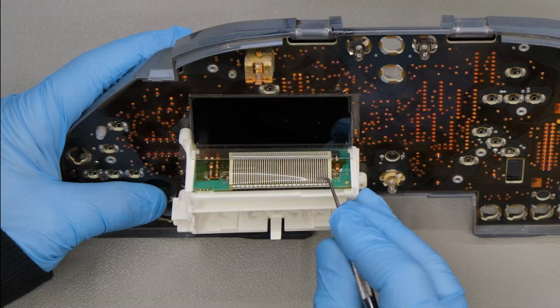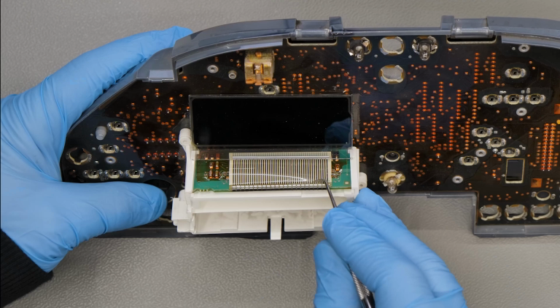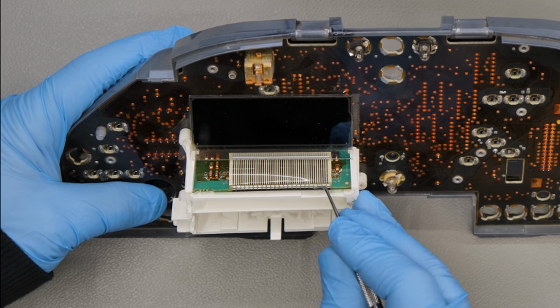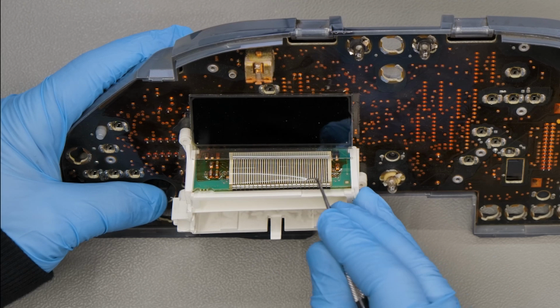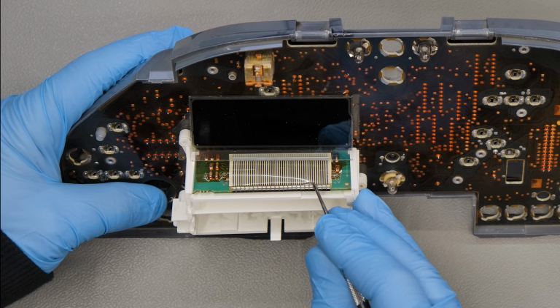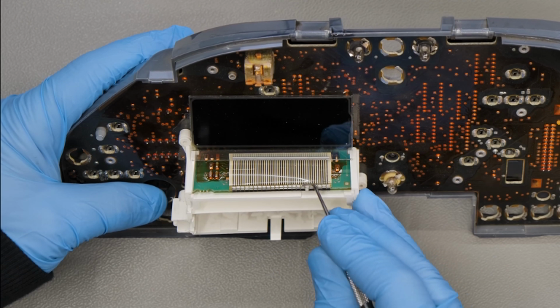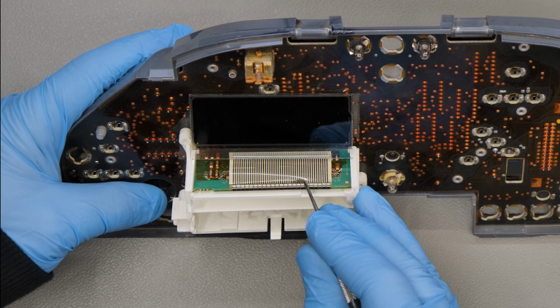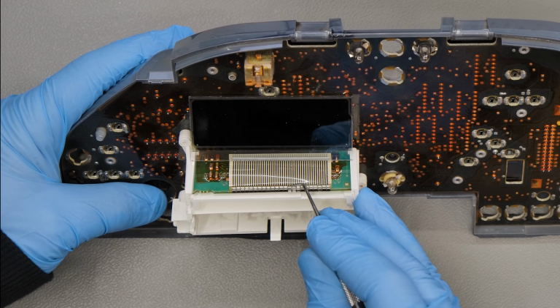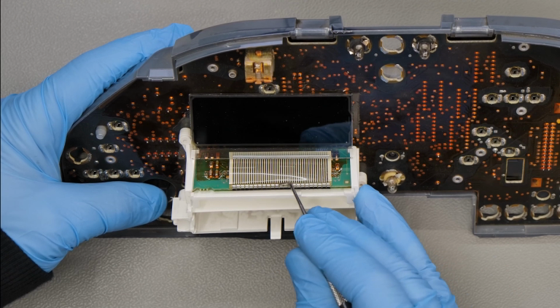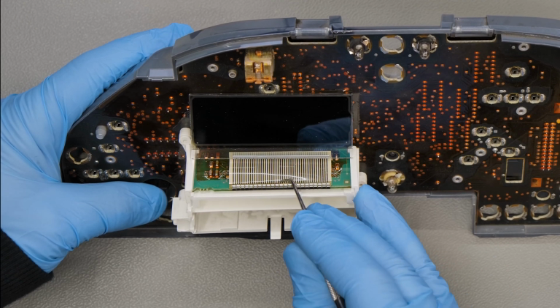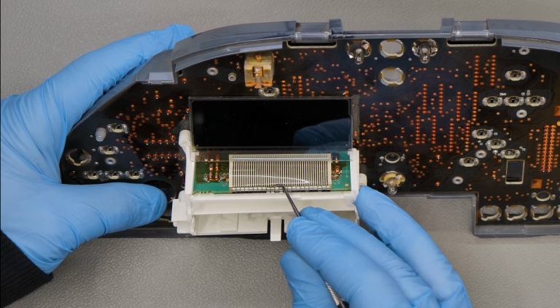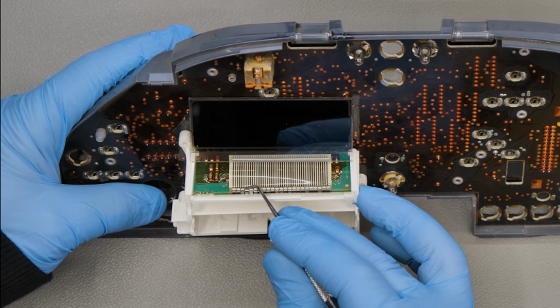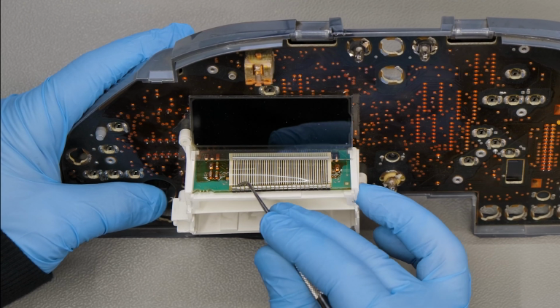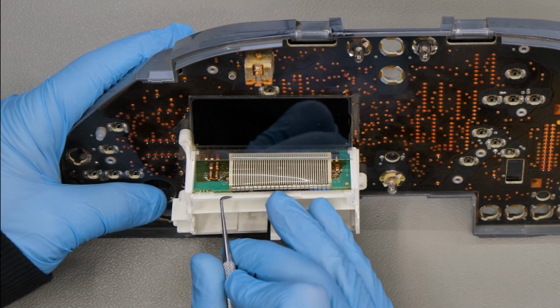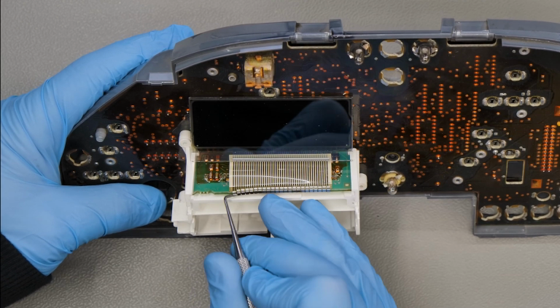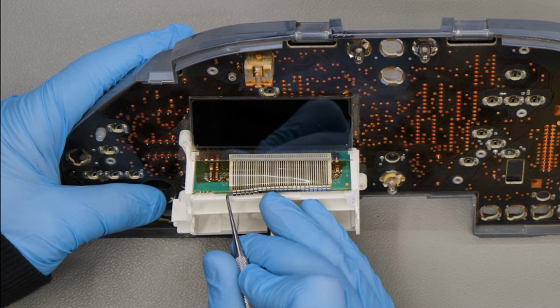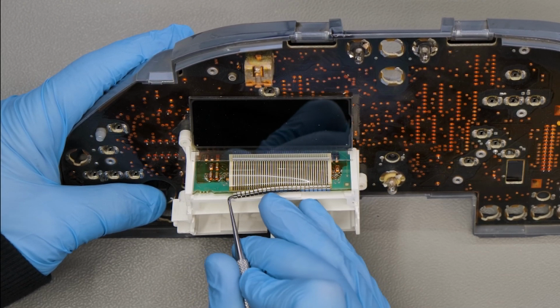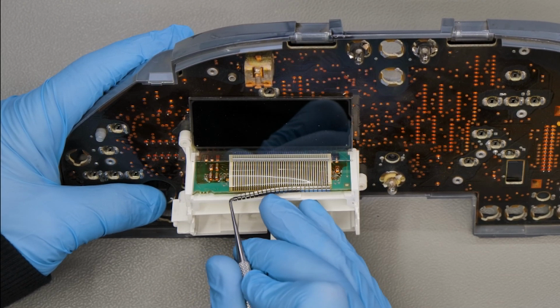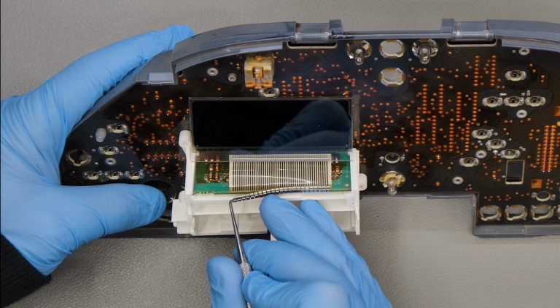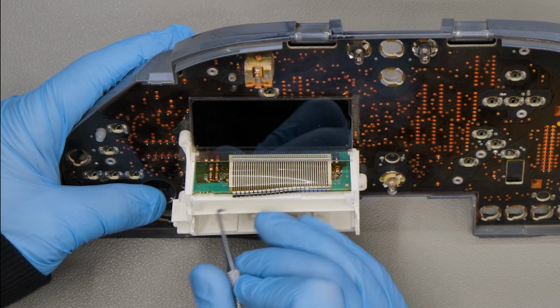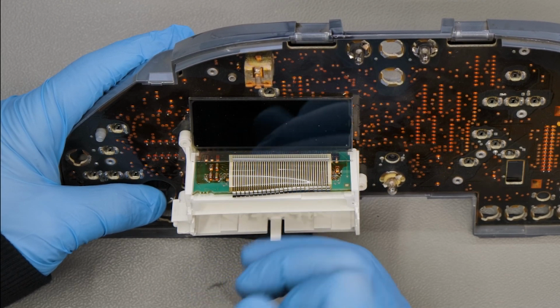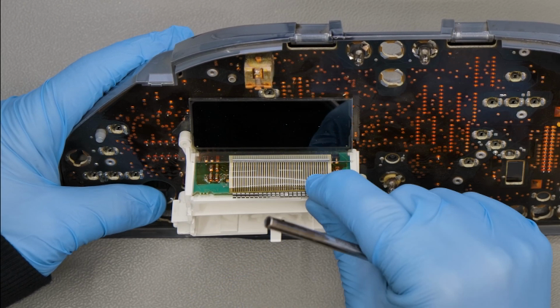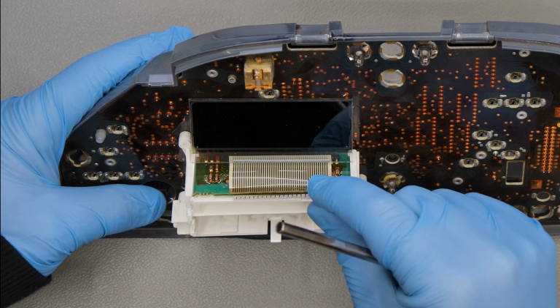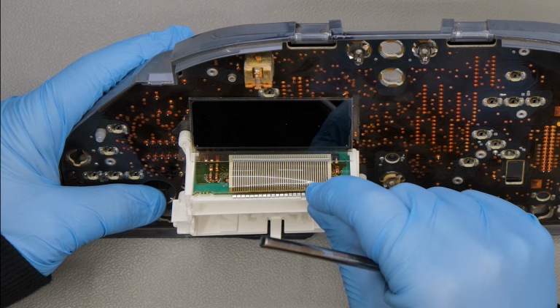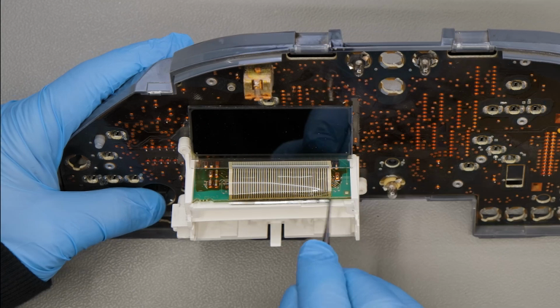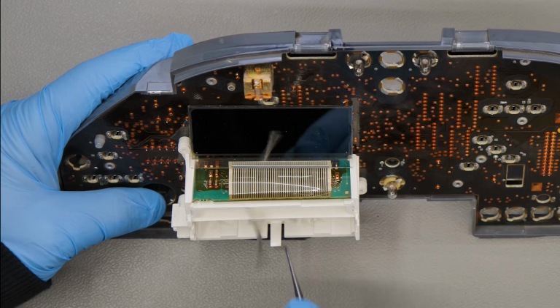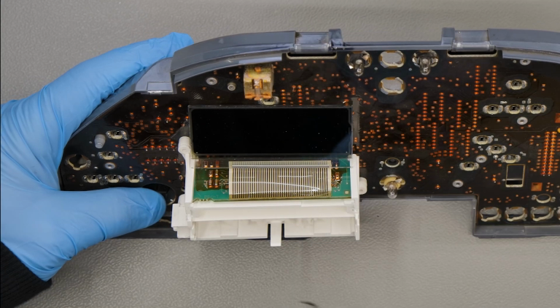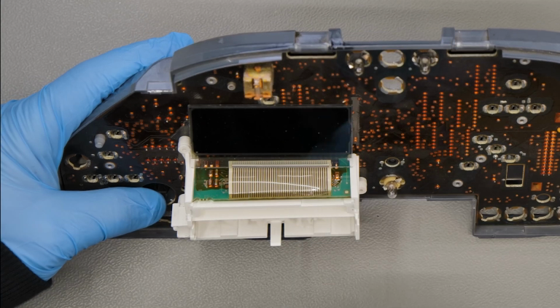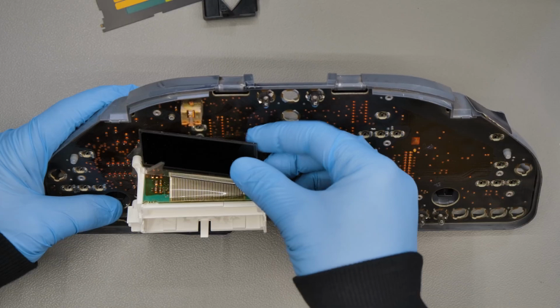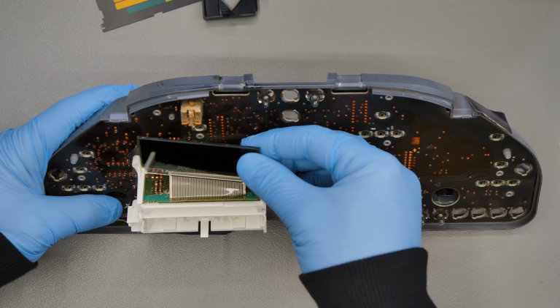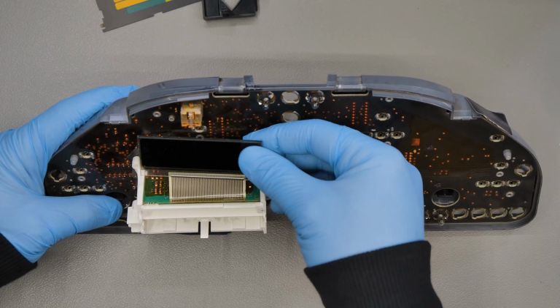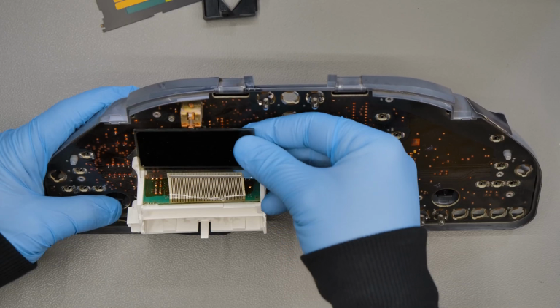With the head of the curved tip tool, unhook the metal catch, which won't be reused, and remove the display.